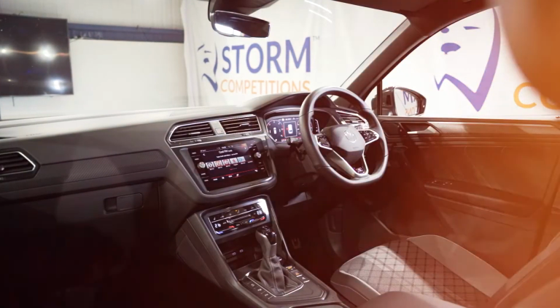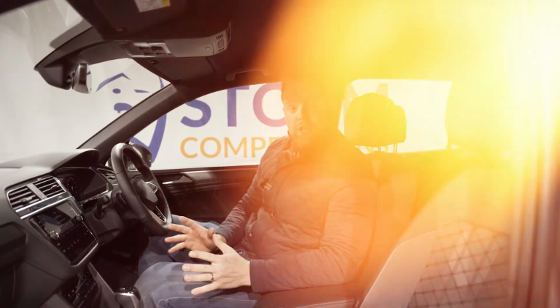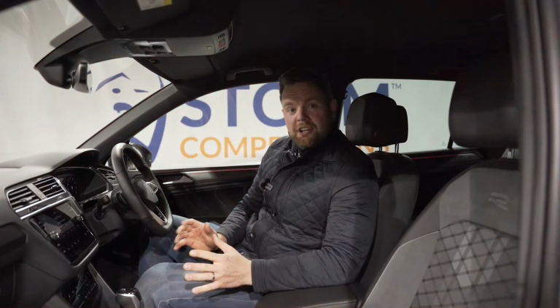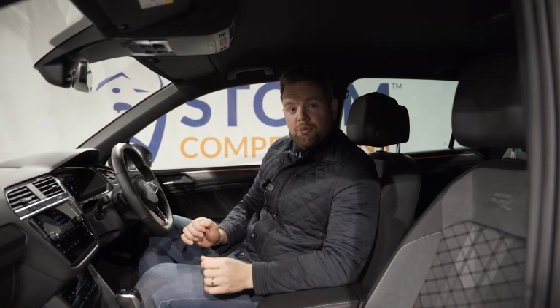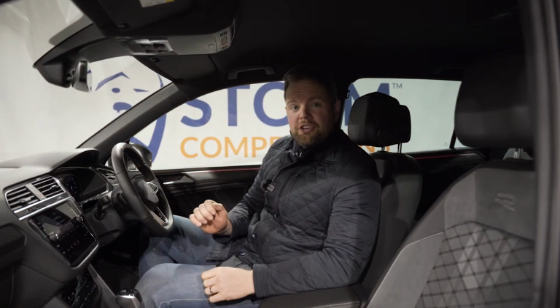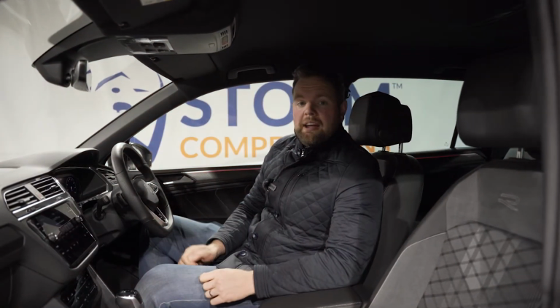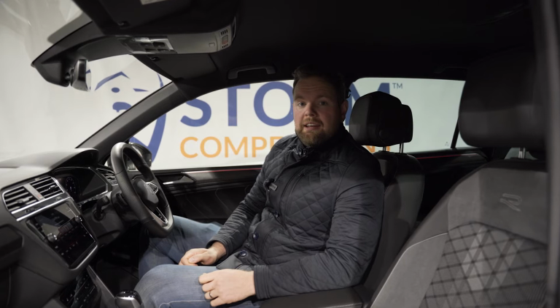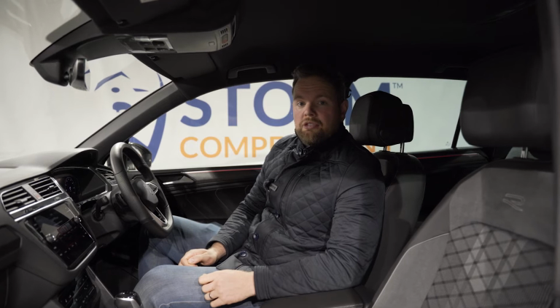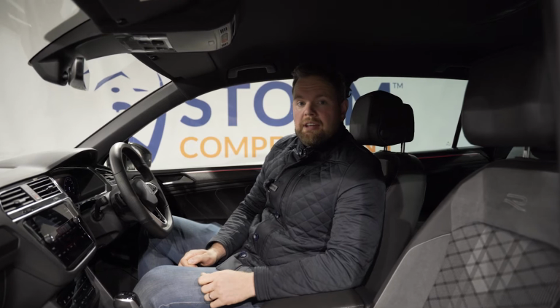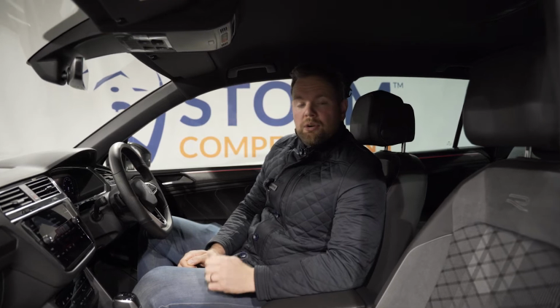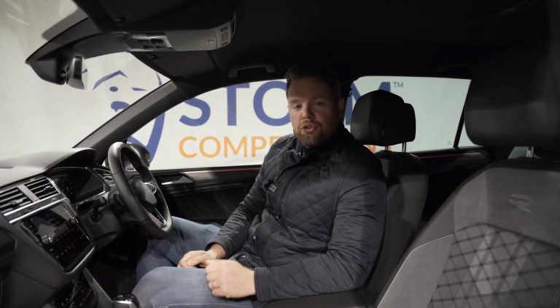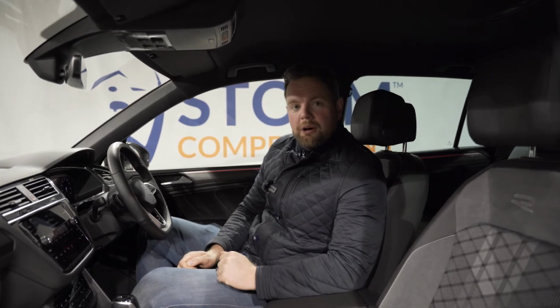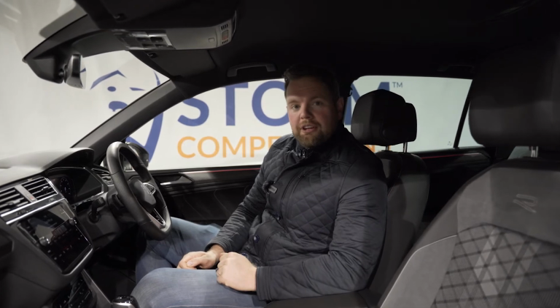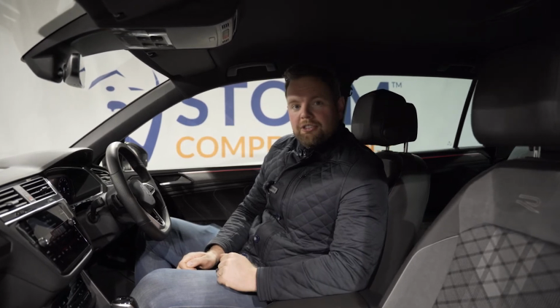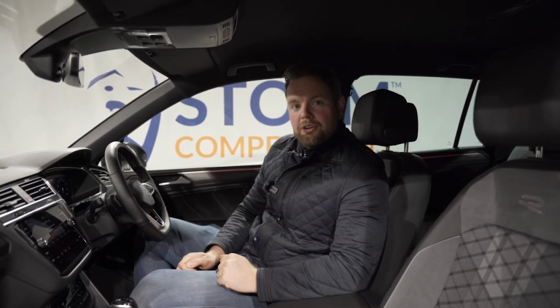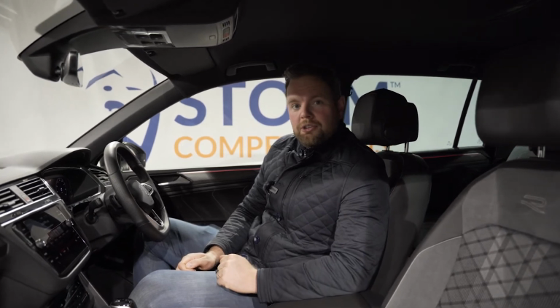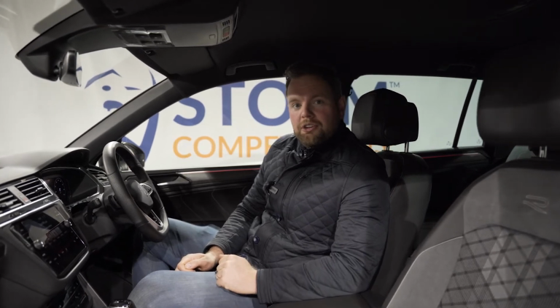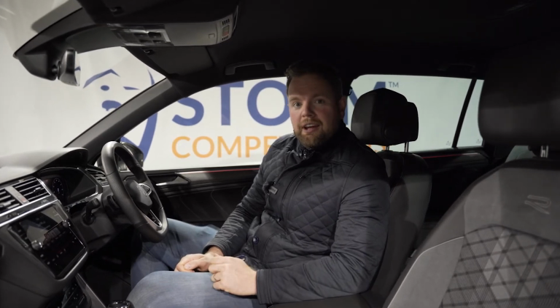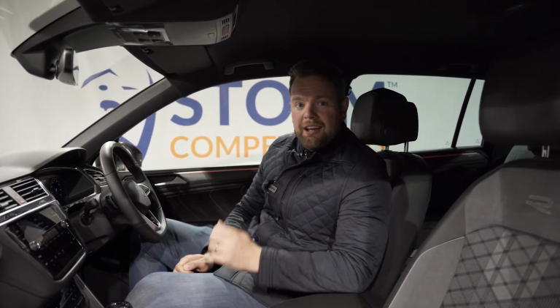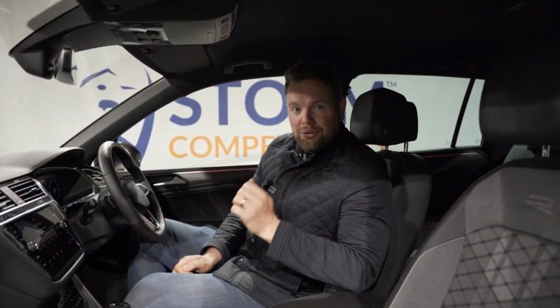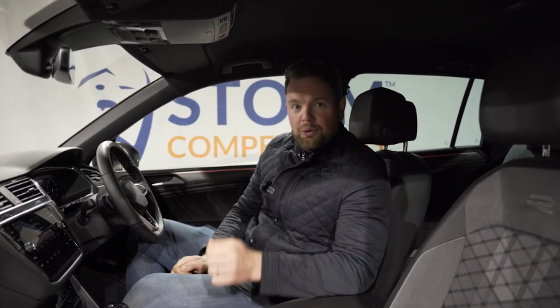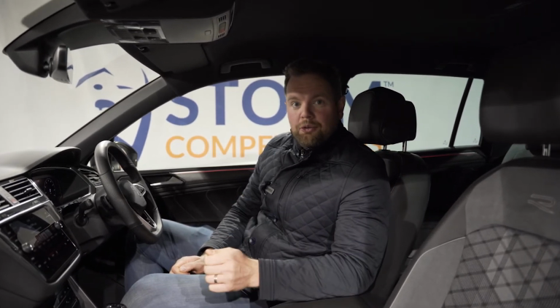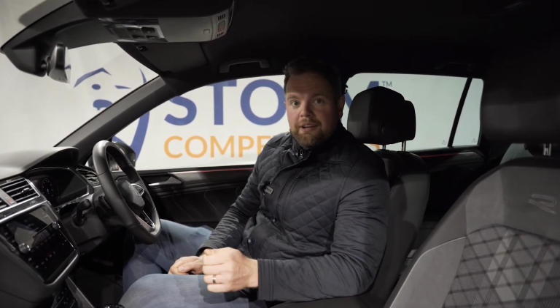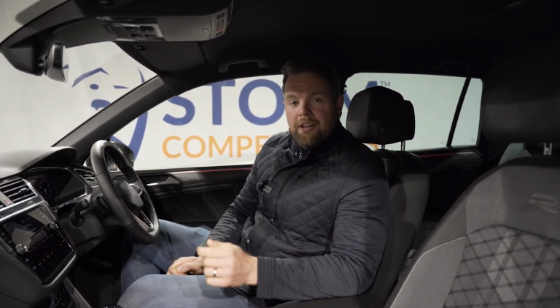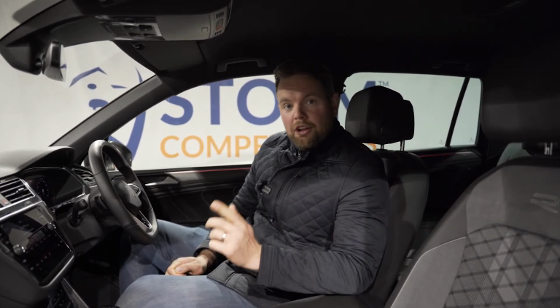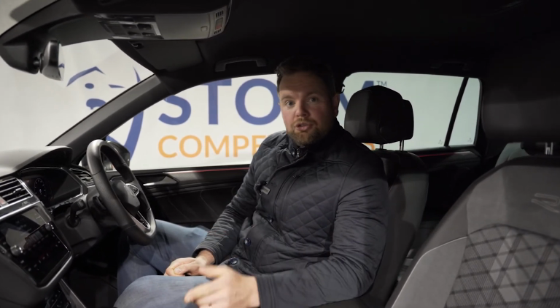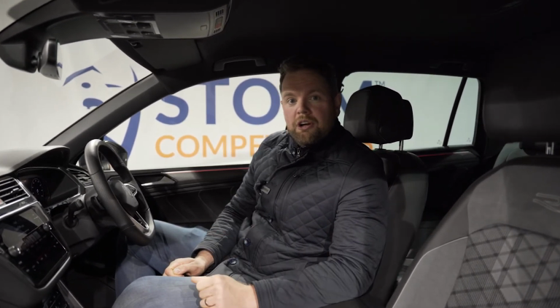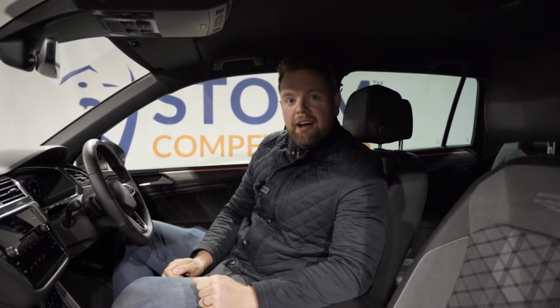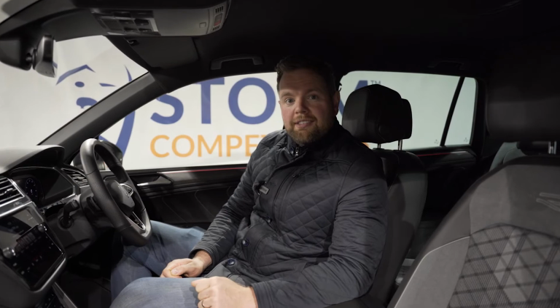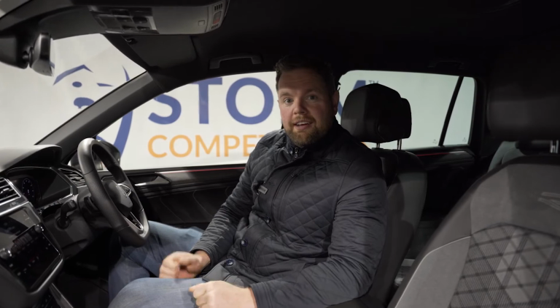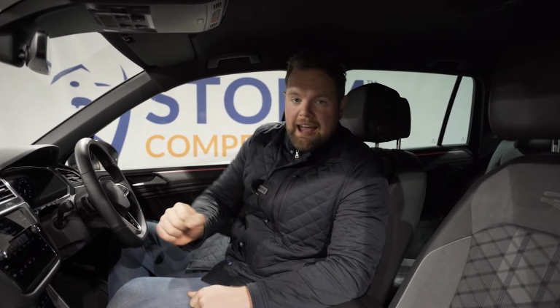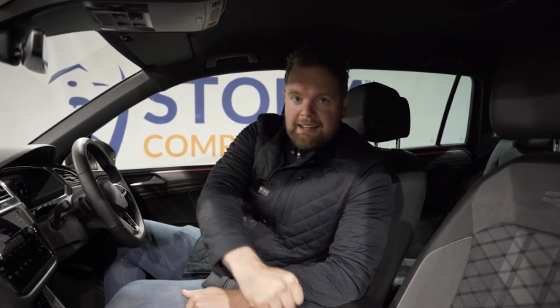For your chance to win this cracking SUV, go to stormcompetitions.co.uk. It's only £12, and the last one sold out fast. Get in!